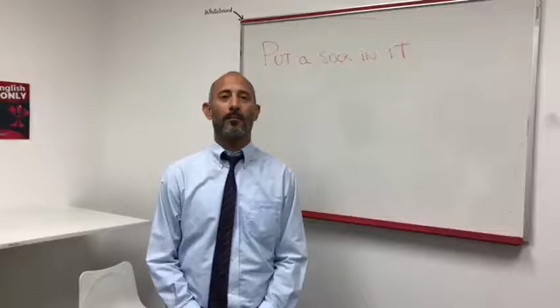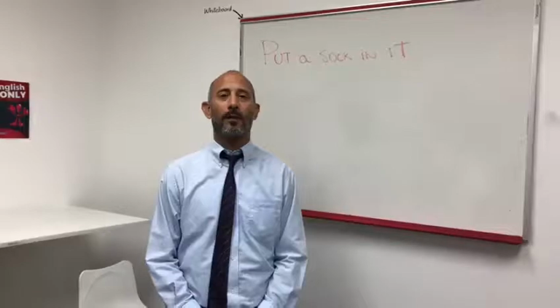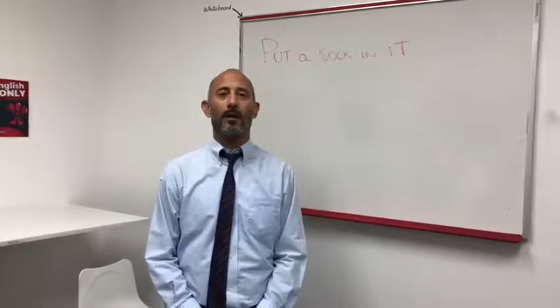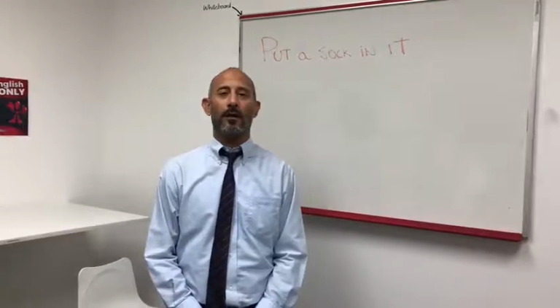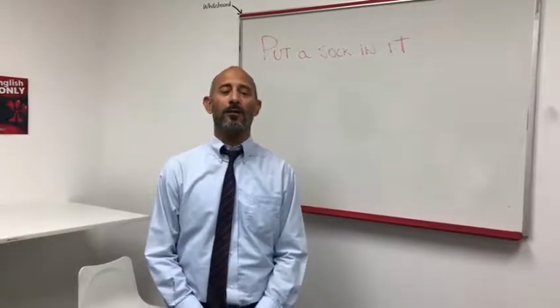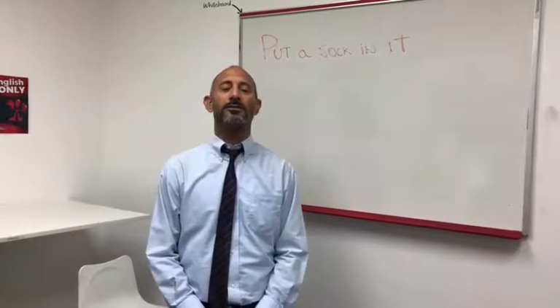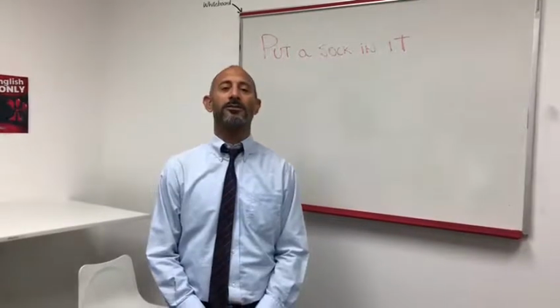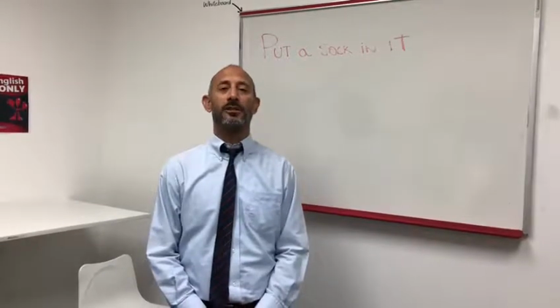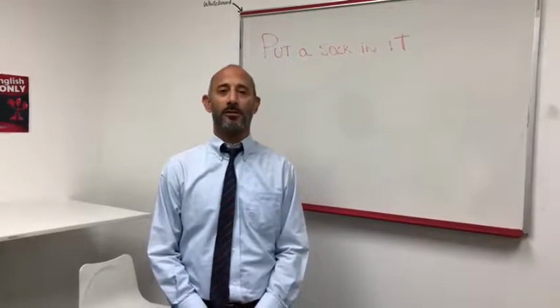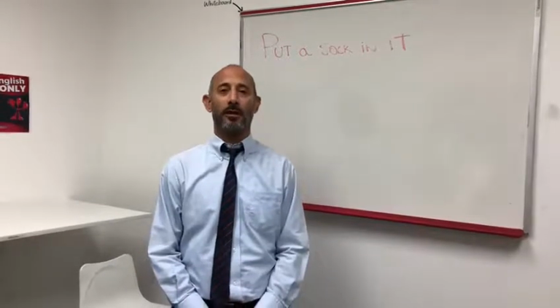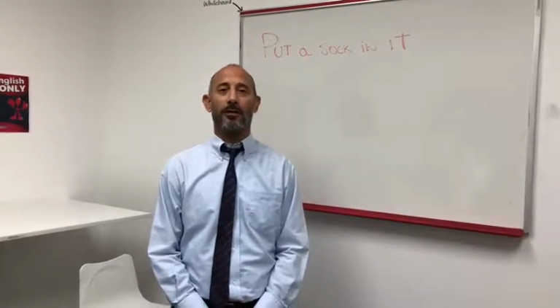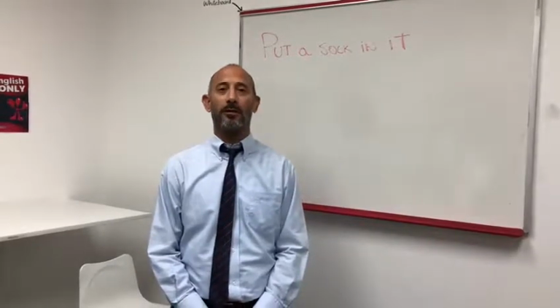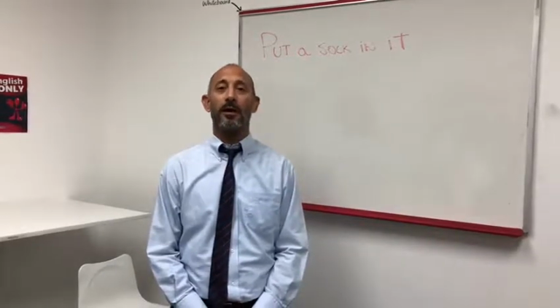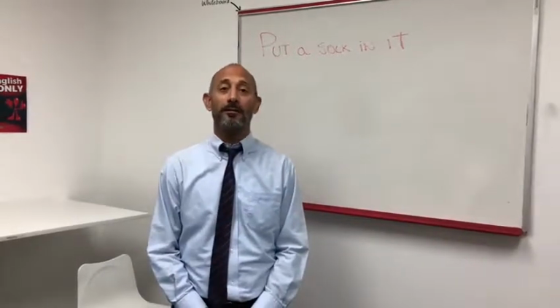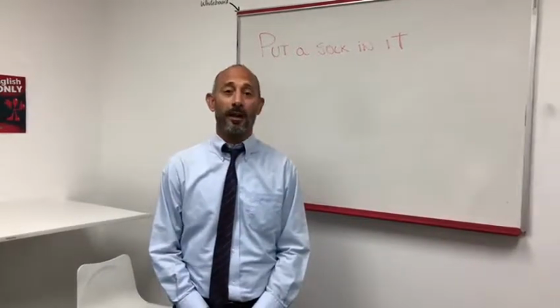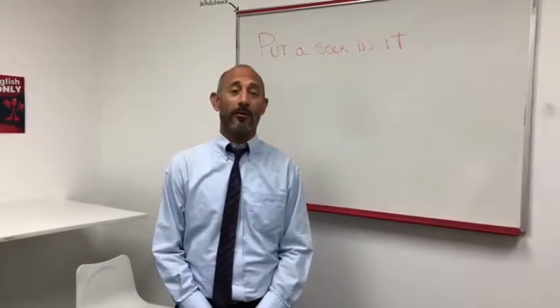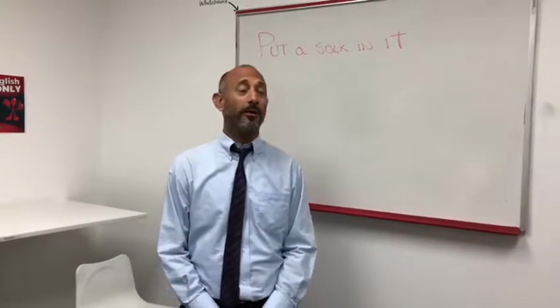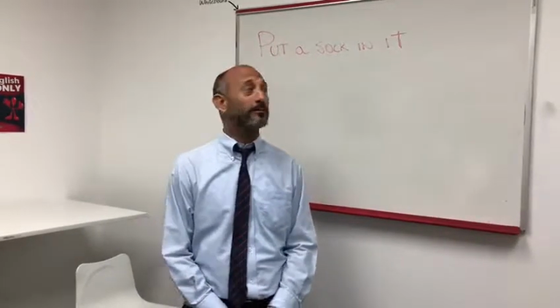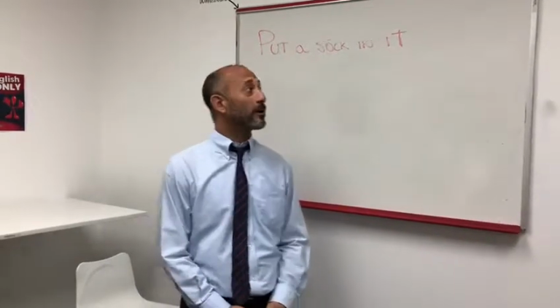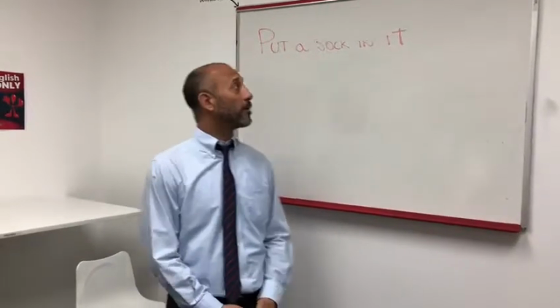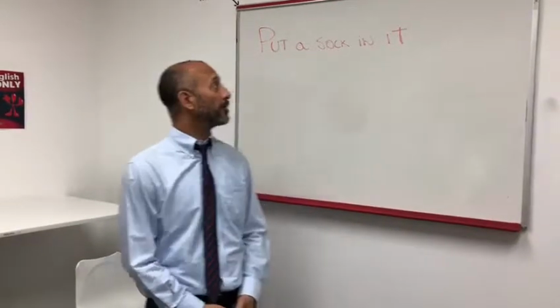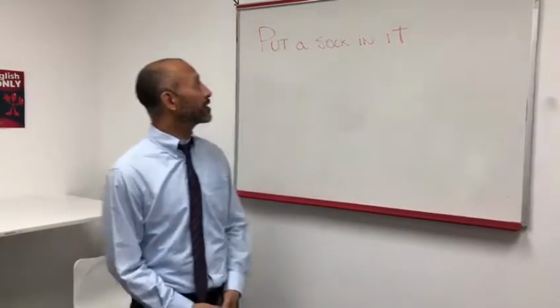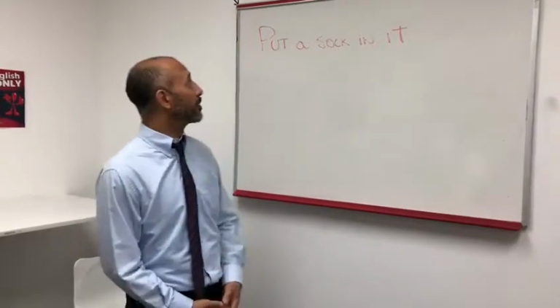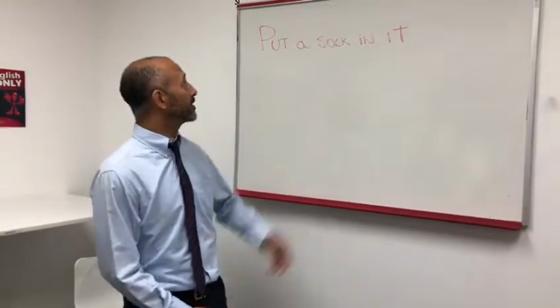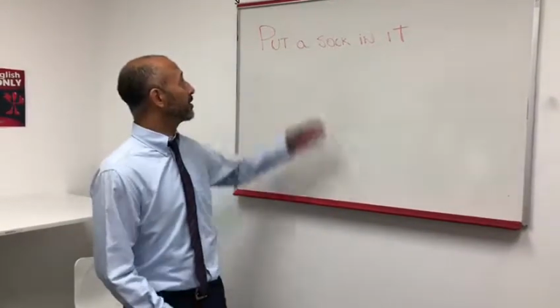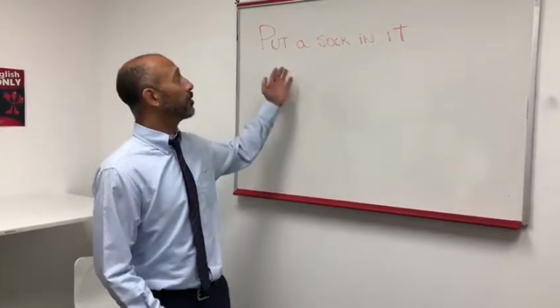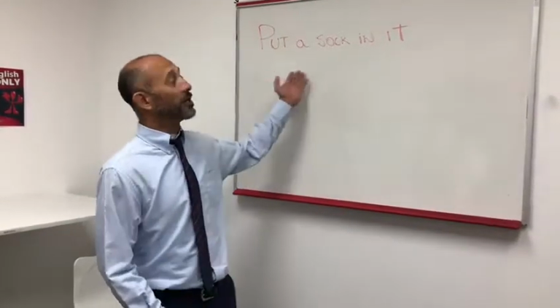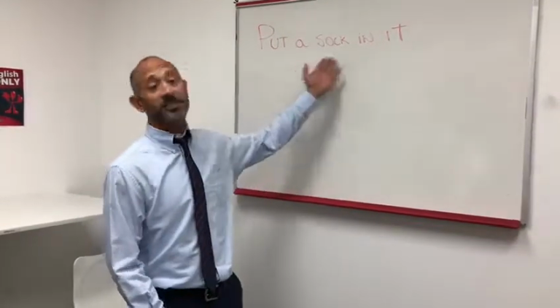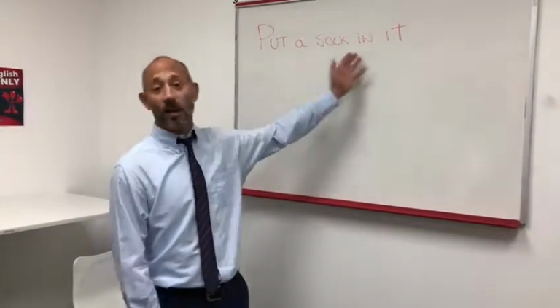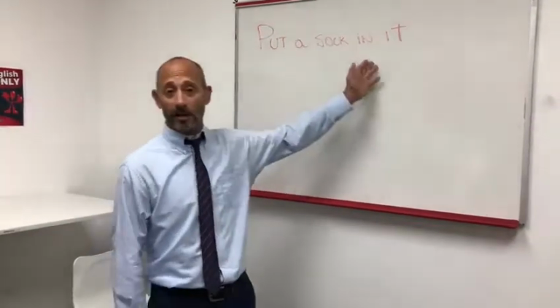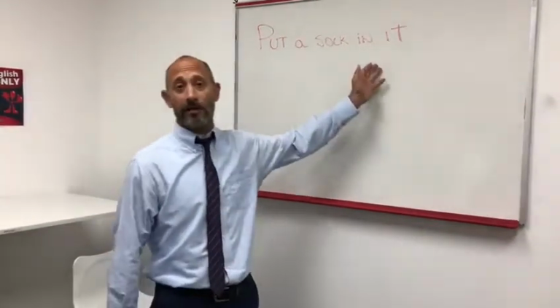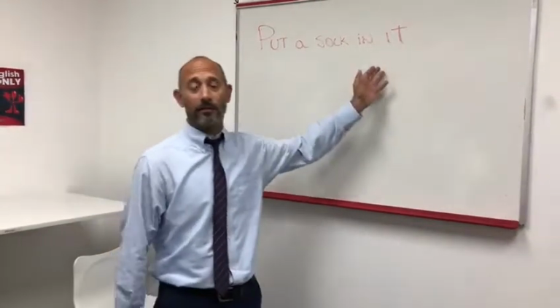Hello, this is Teacher Lincoln. Today we're going to talk about the expression 'put a sock in it.'